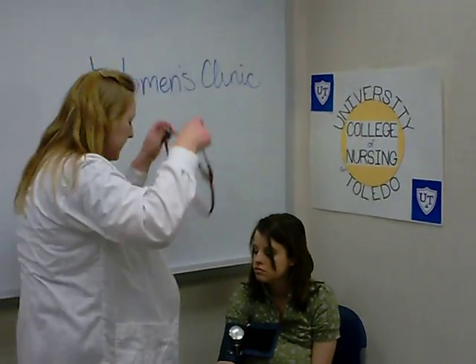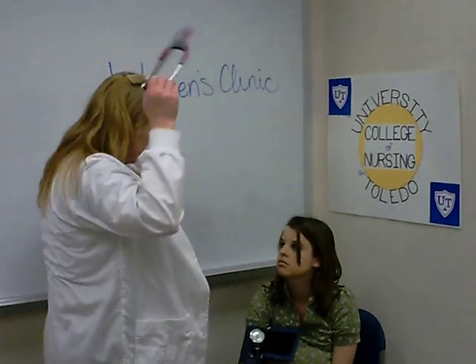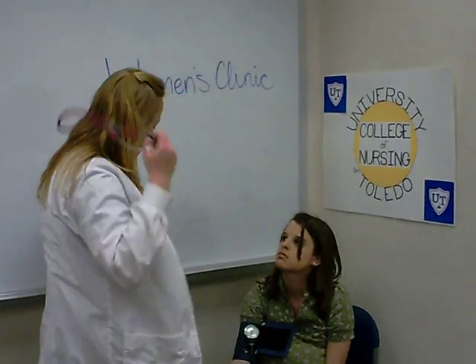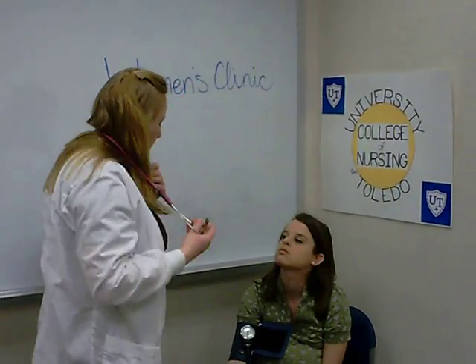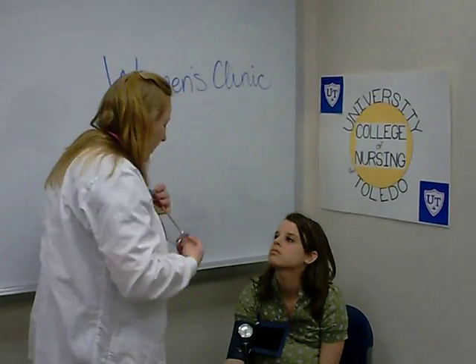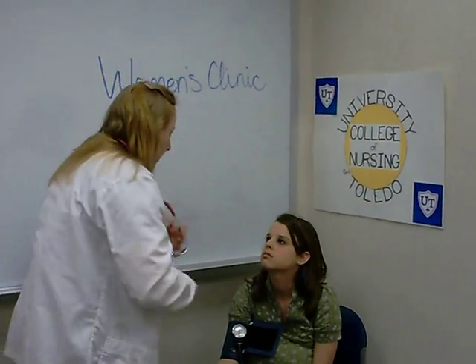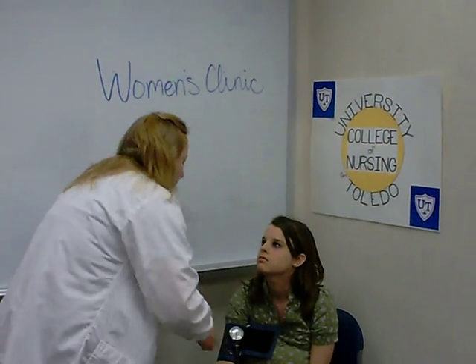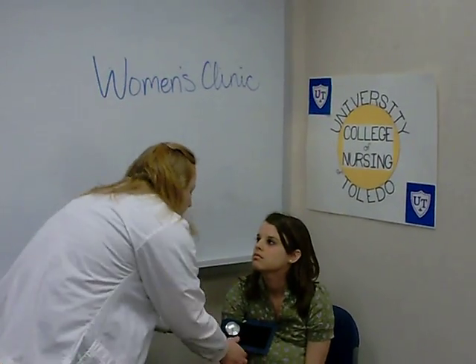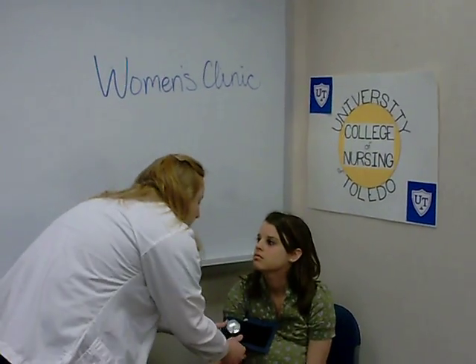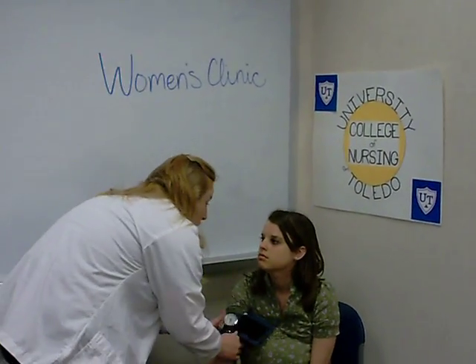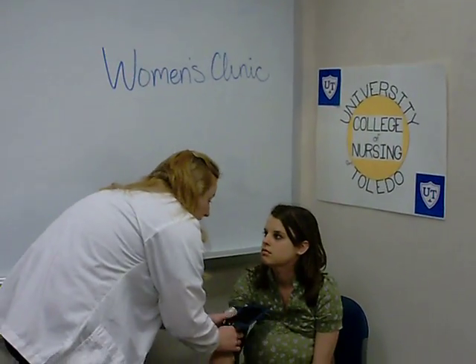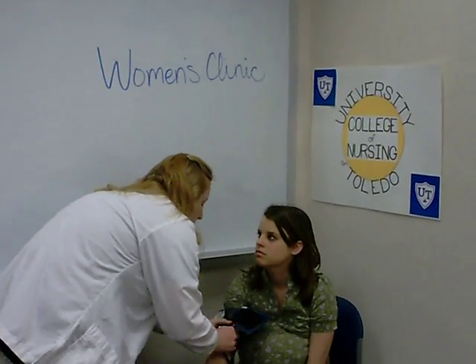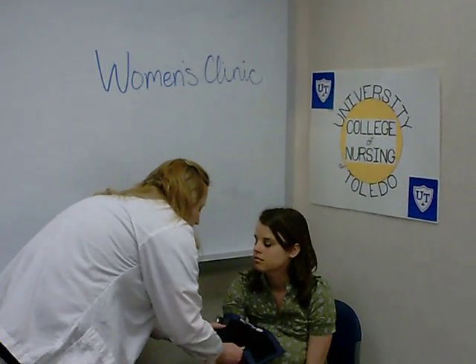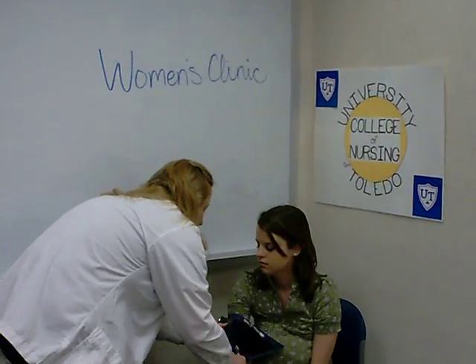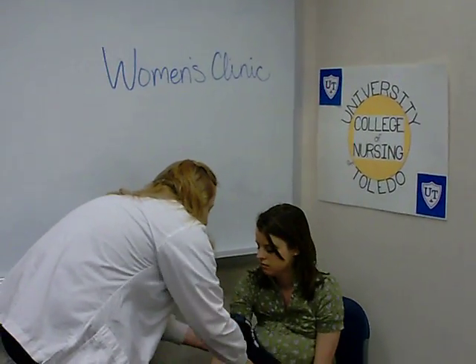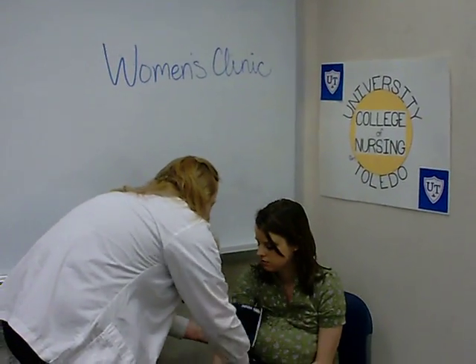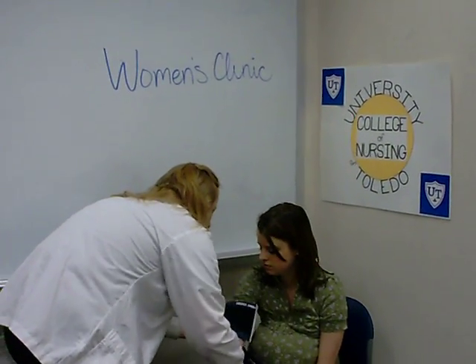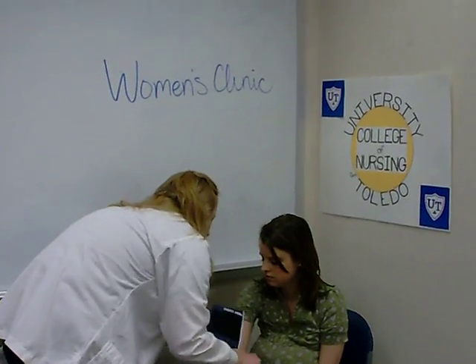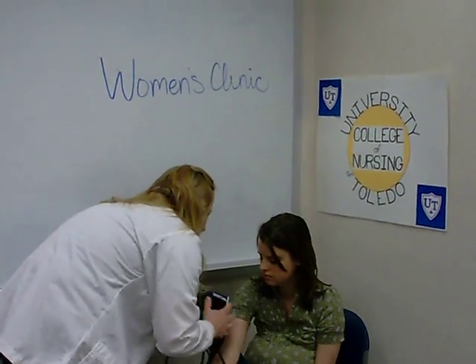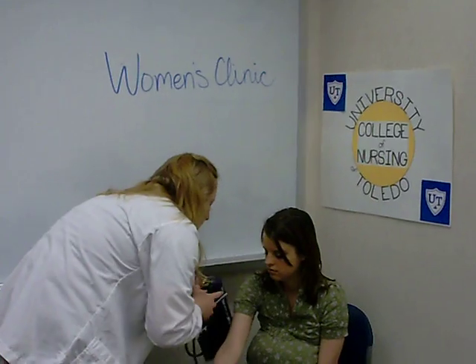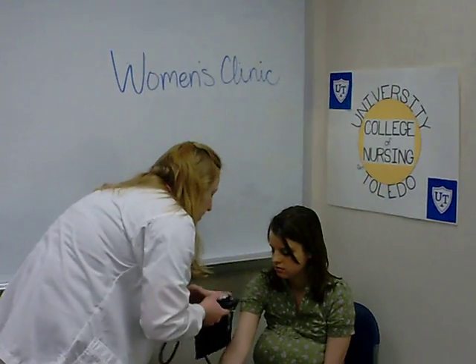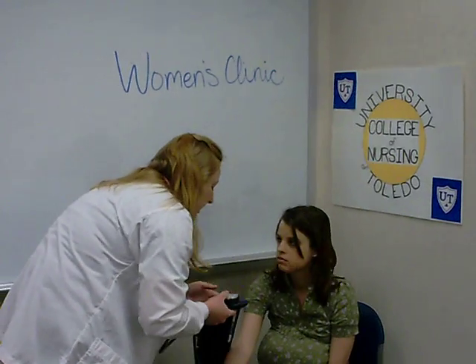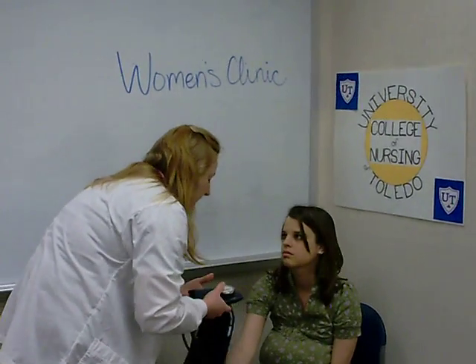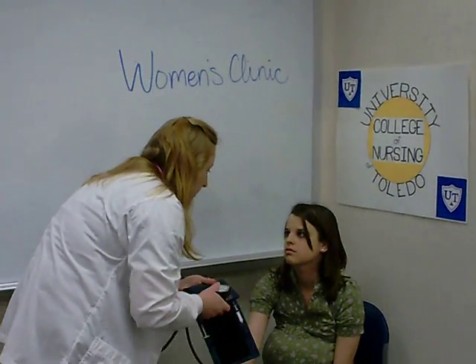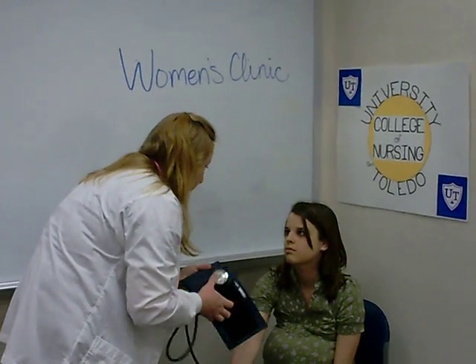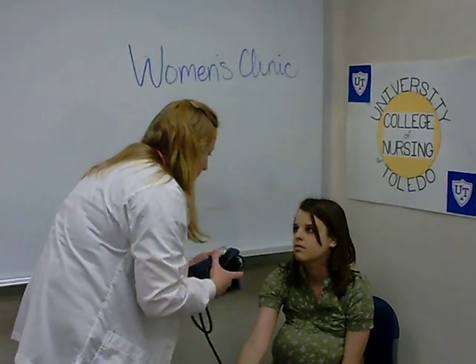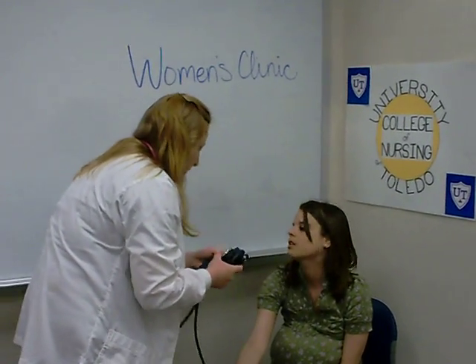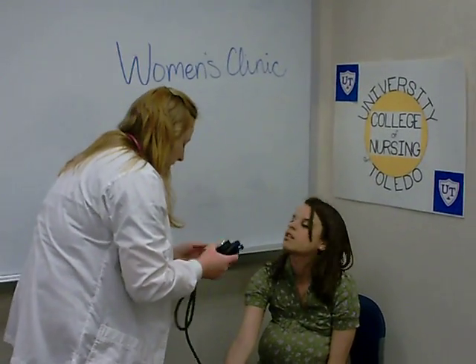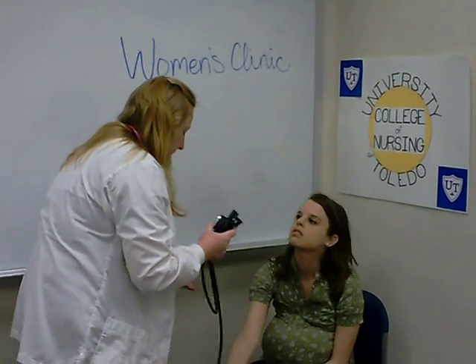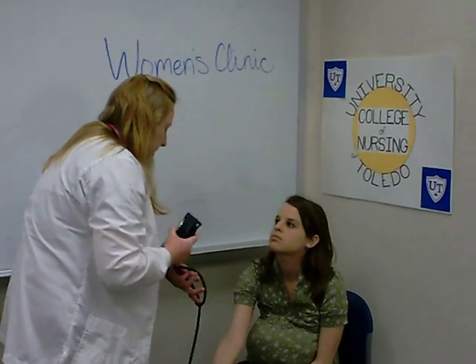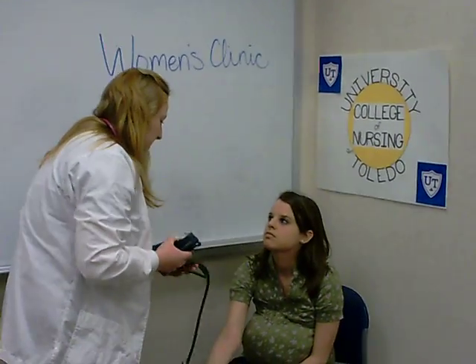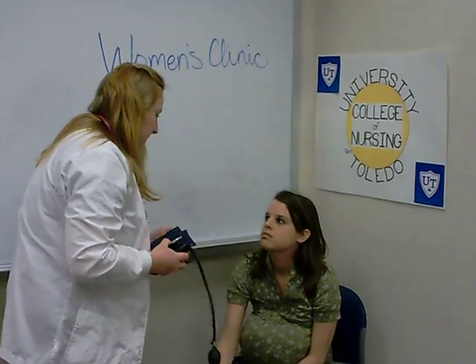116 over 80 — that's really good. Do you have any other questions I can answer for you before the doctor comes in?